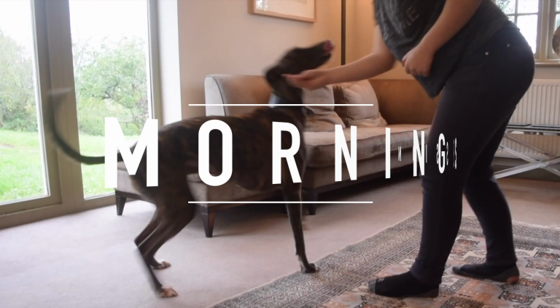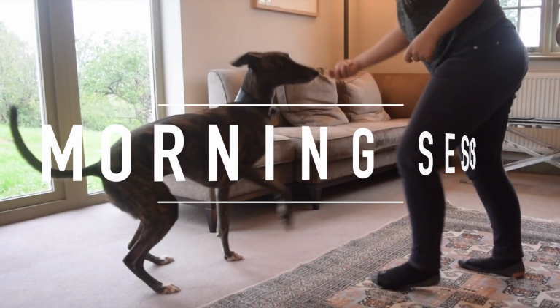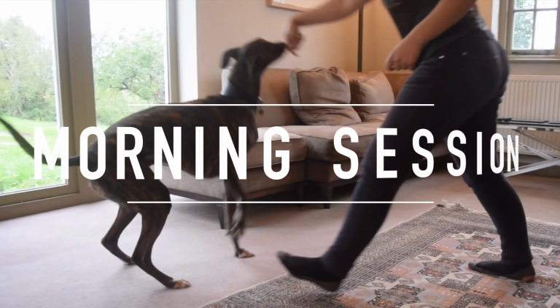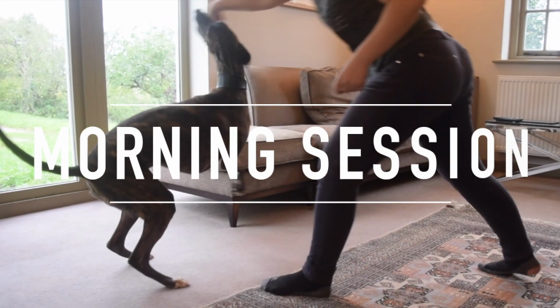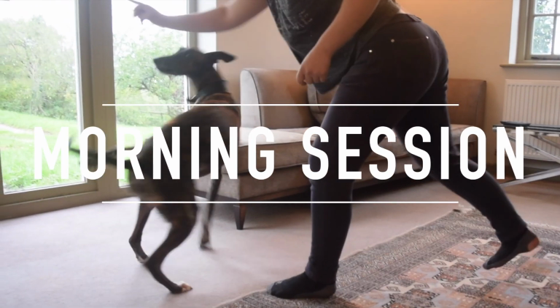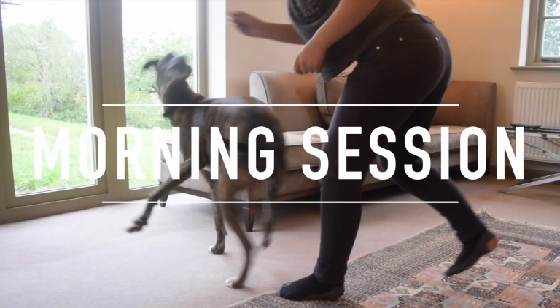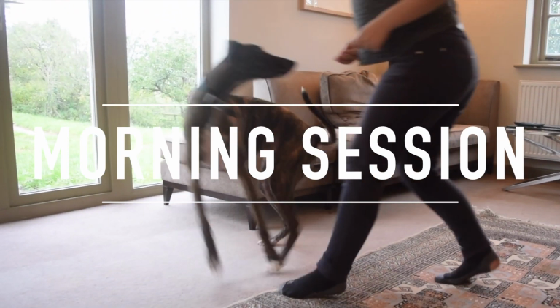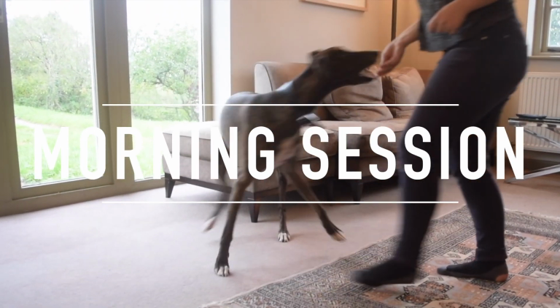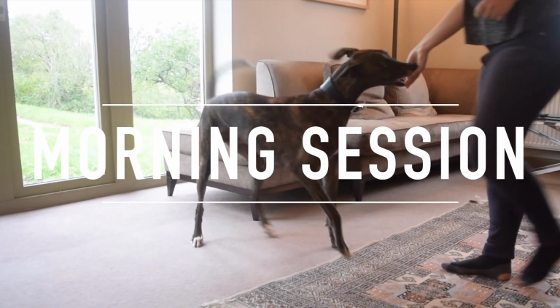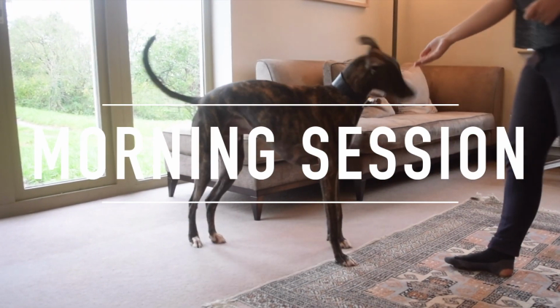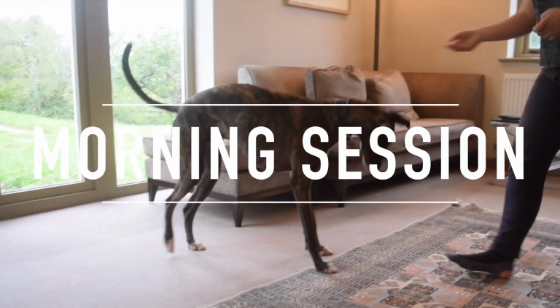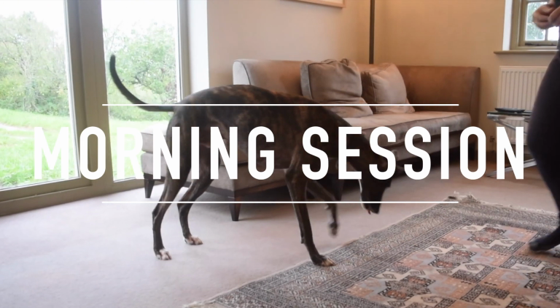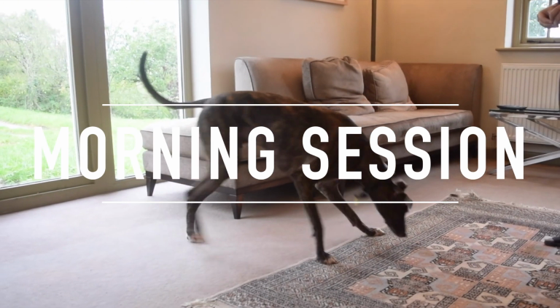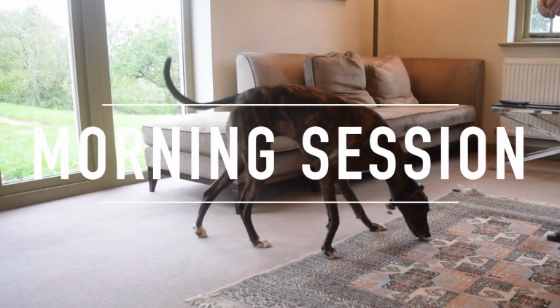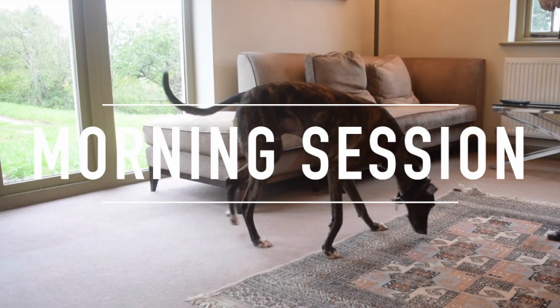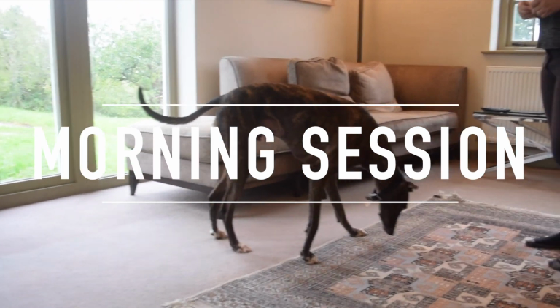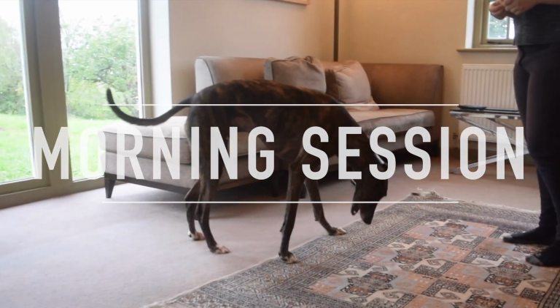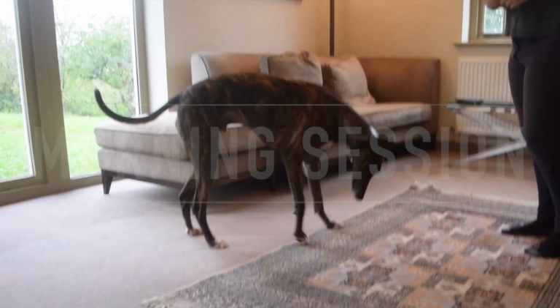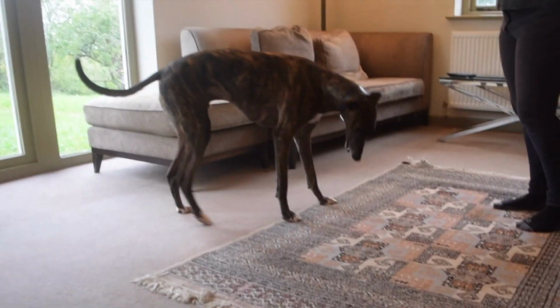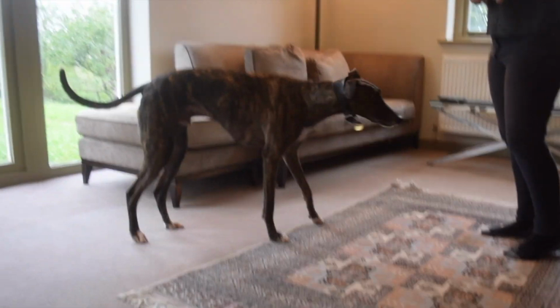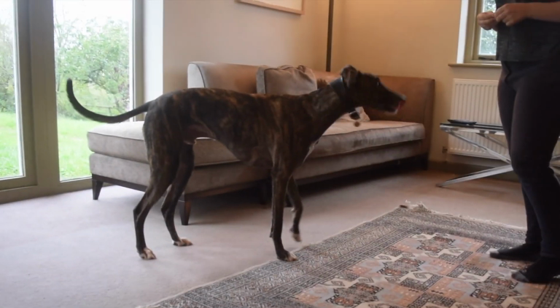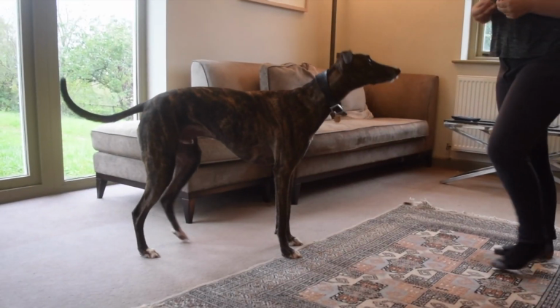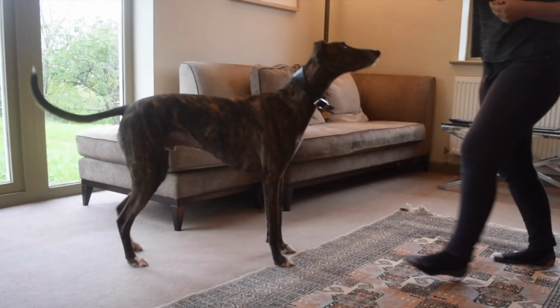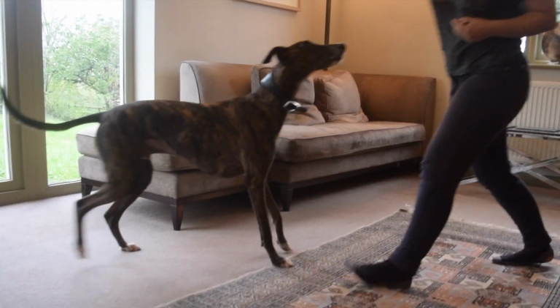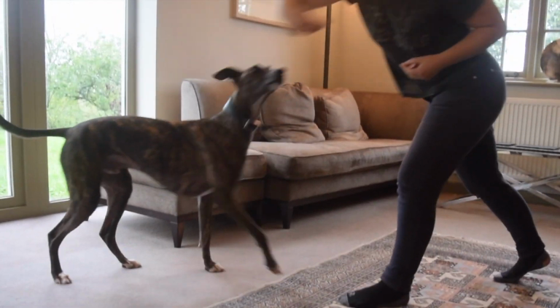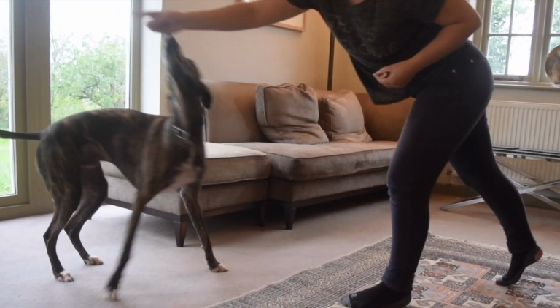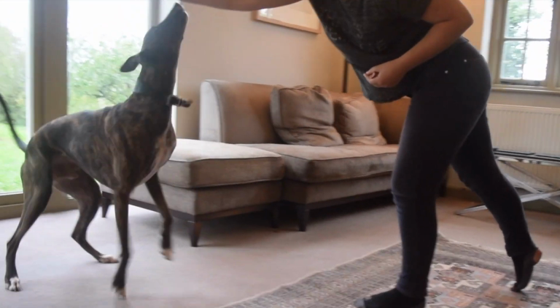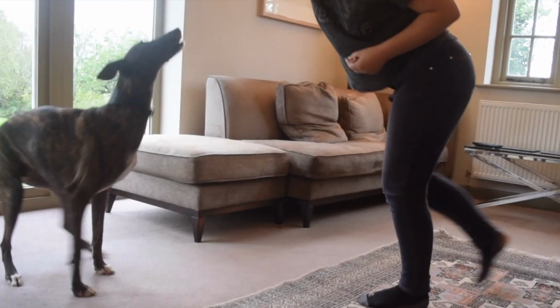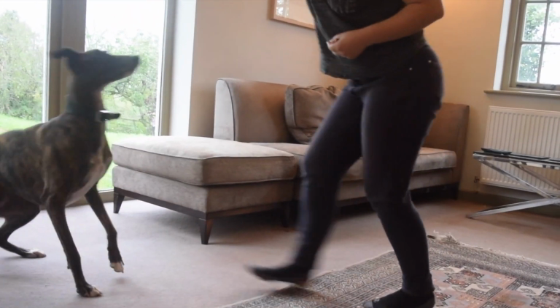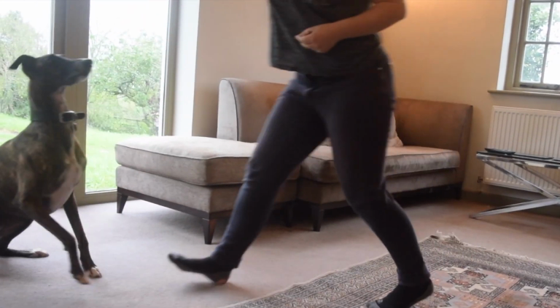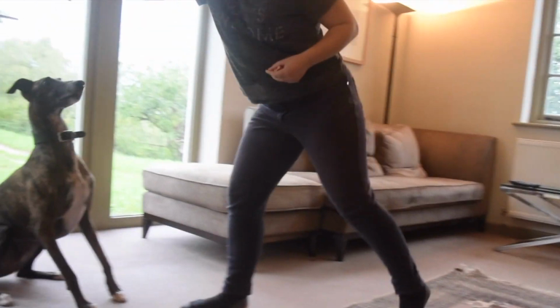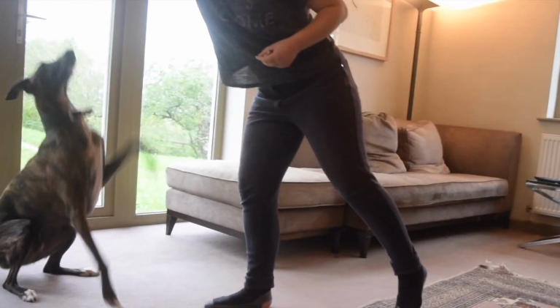Hi everyone, today I'm going to do a train with me, which is where I take you through an average day training with Spud.